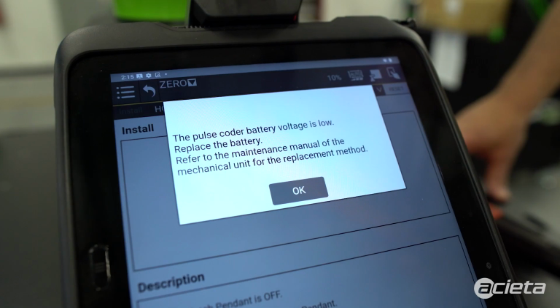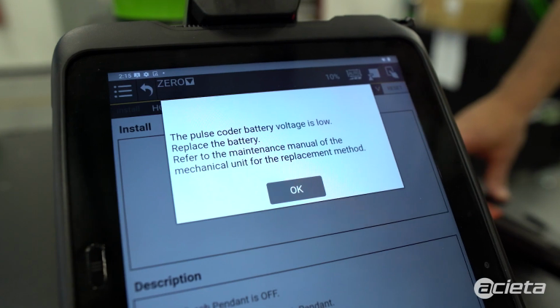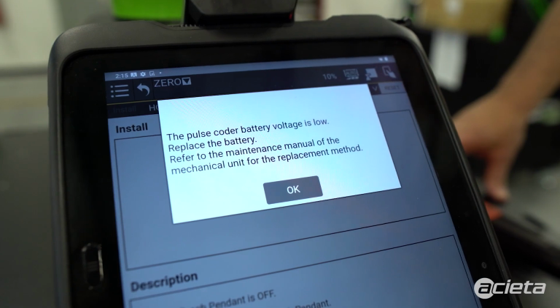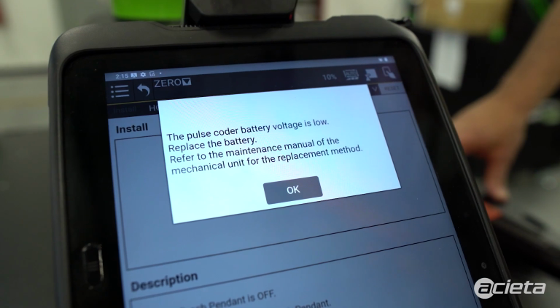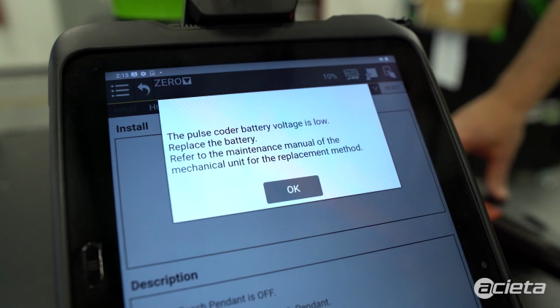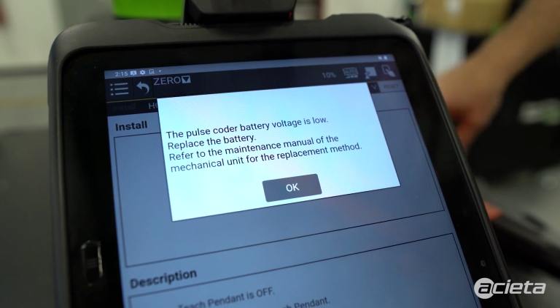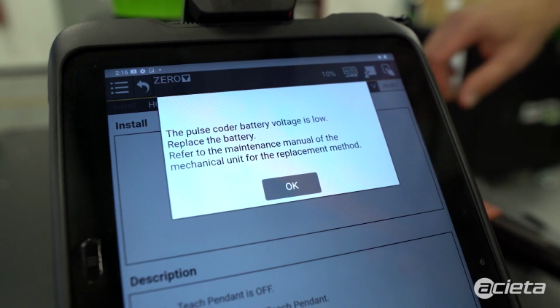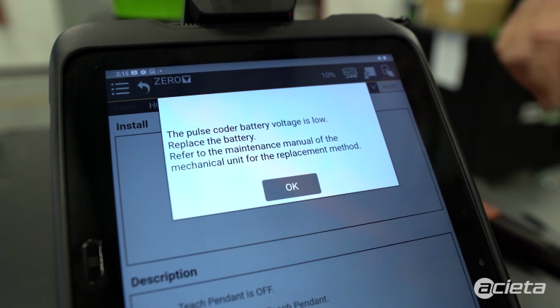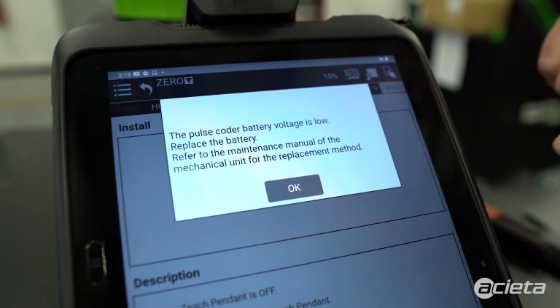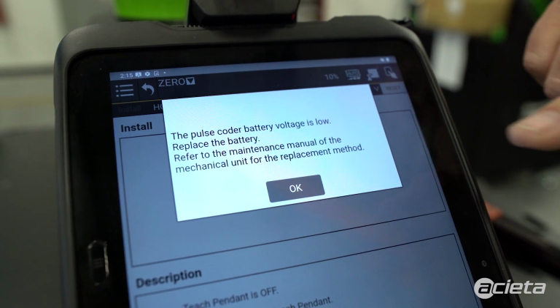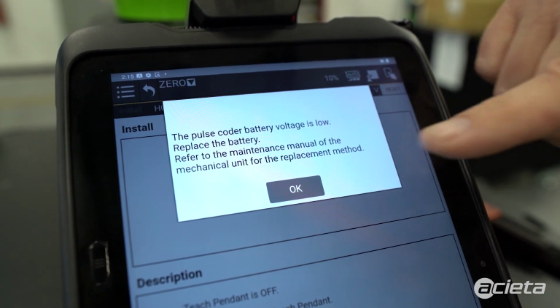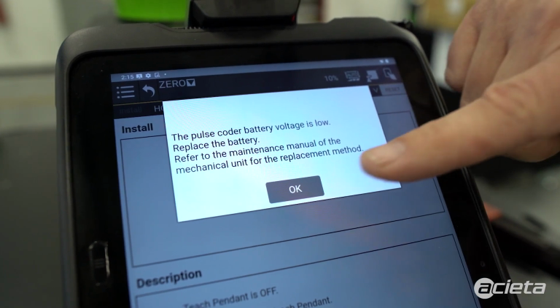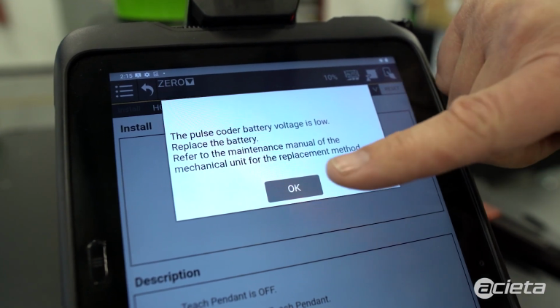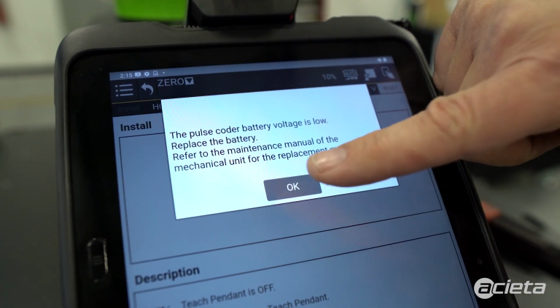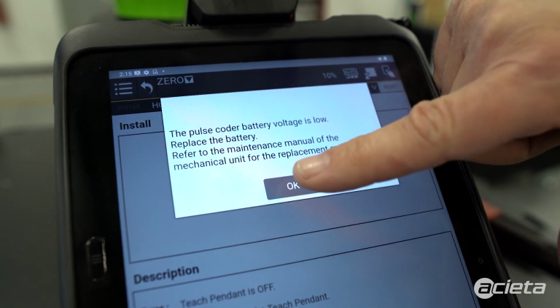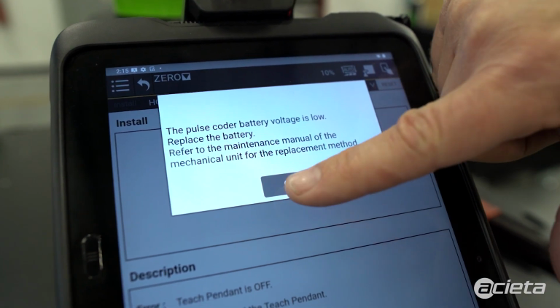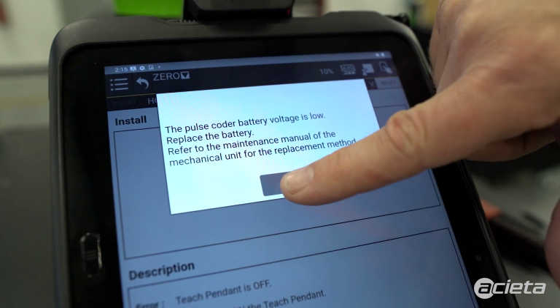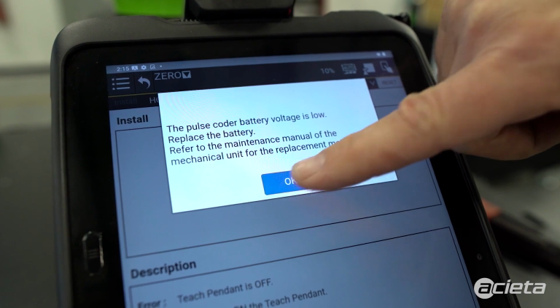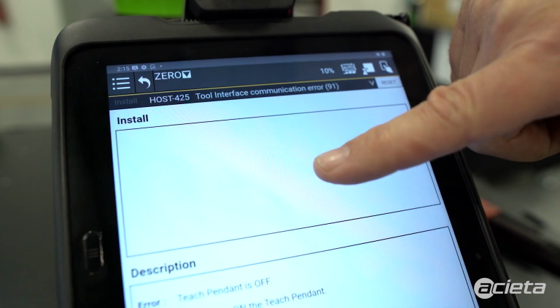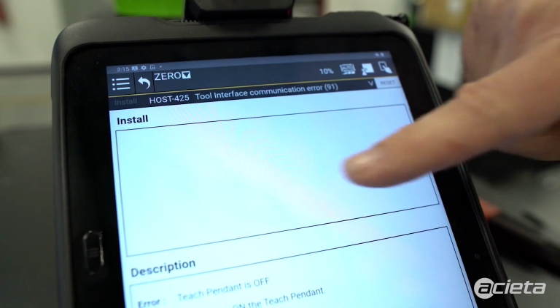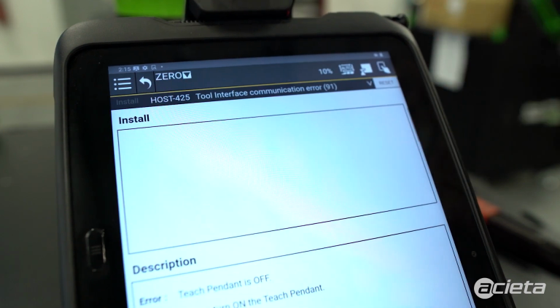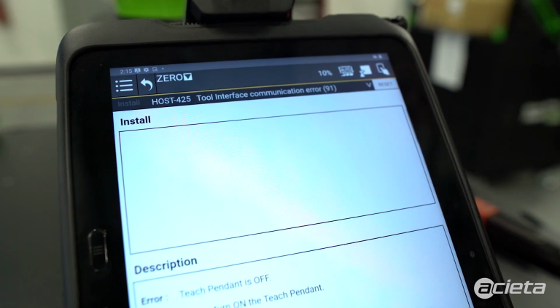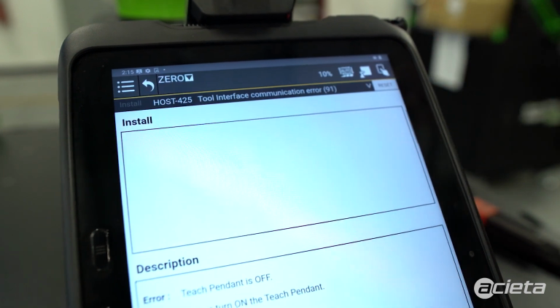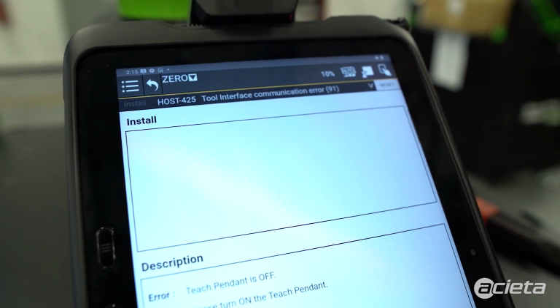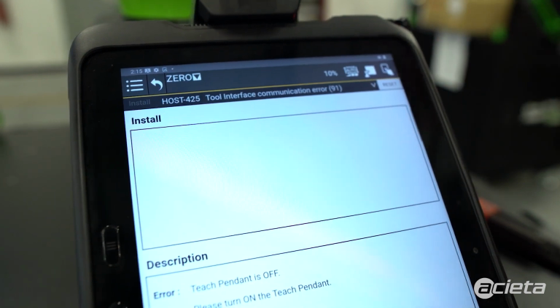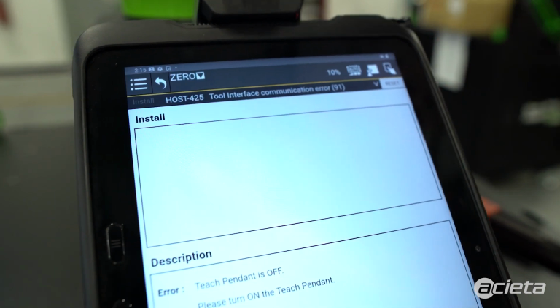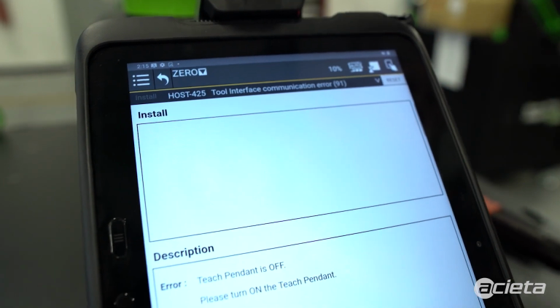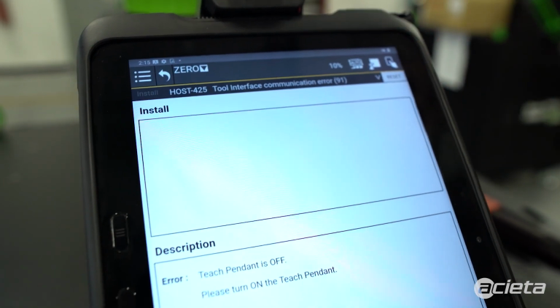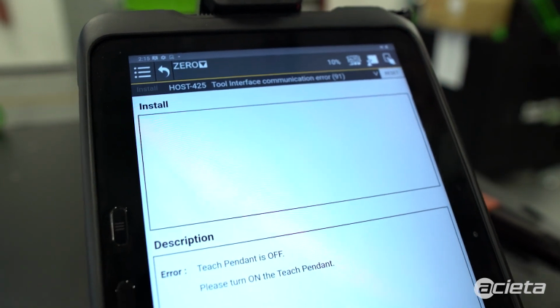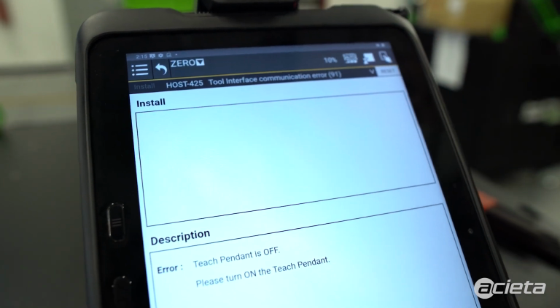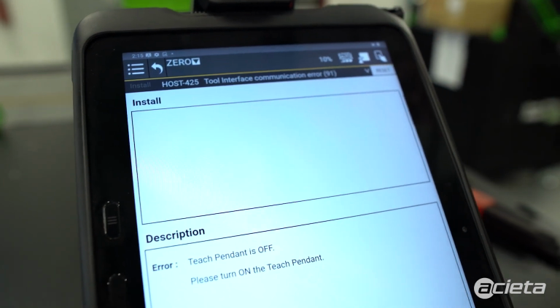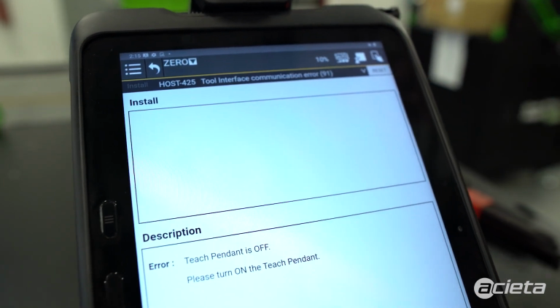All we have to do is put everything back together. Once you have all the covers on, all you have left to do is reset the alarm, and you're good to go.